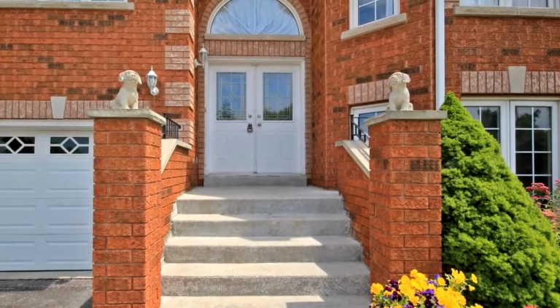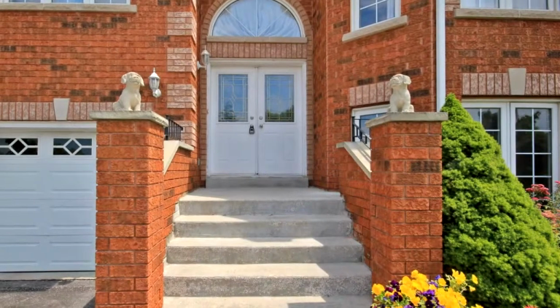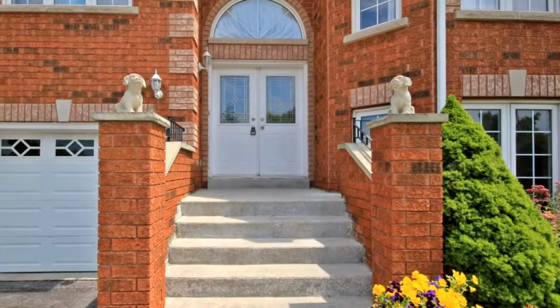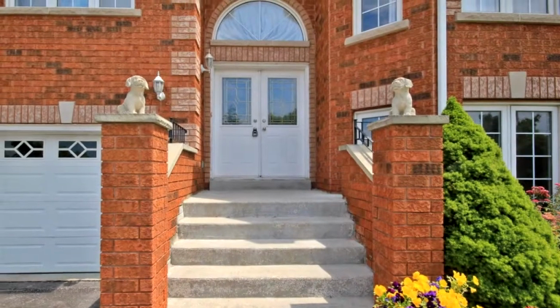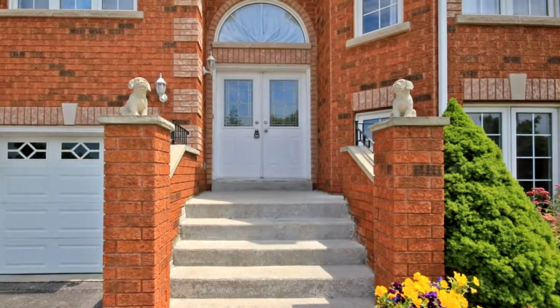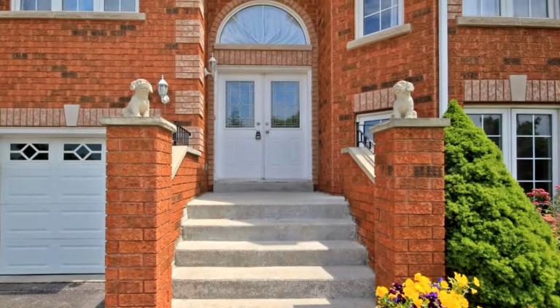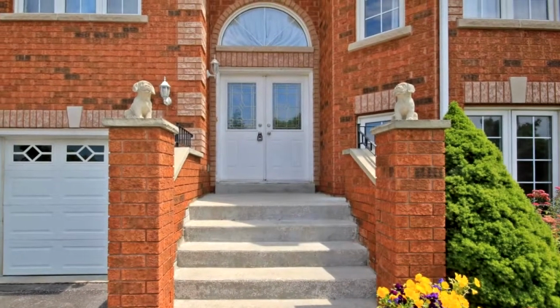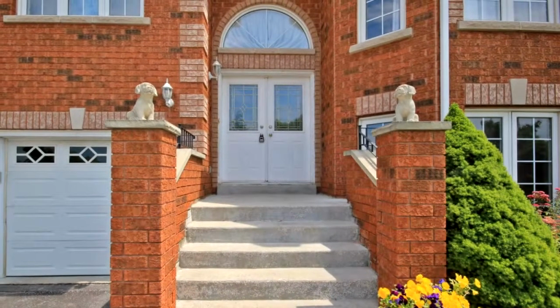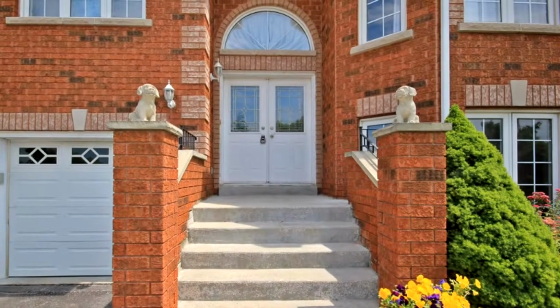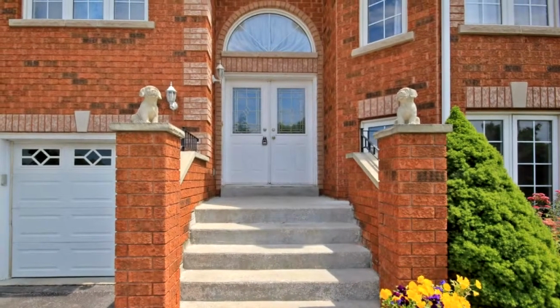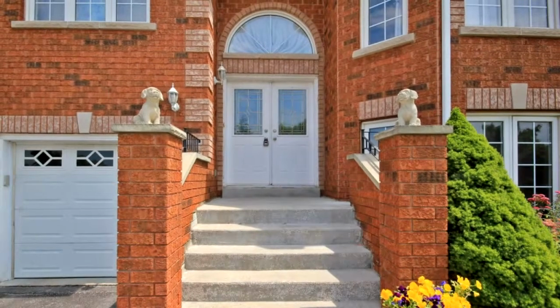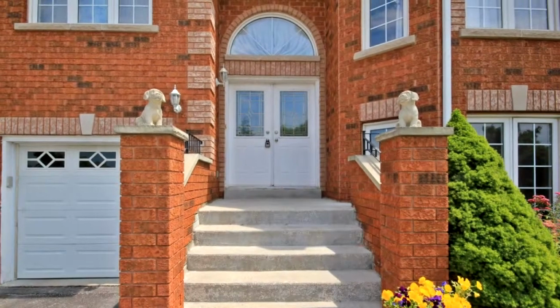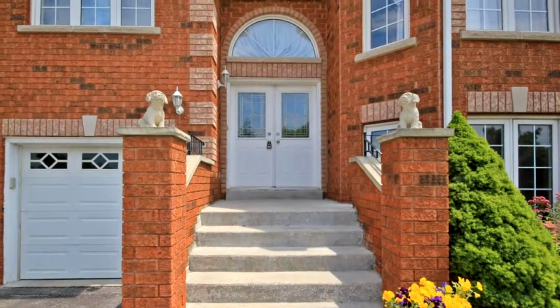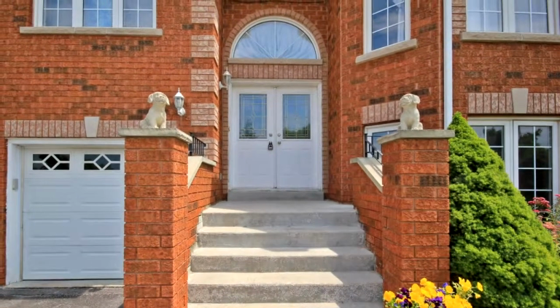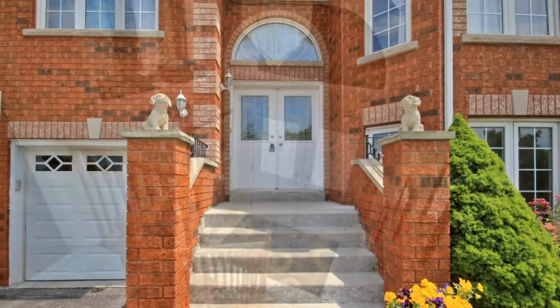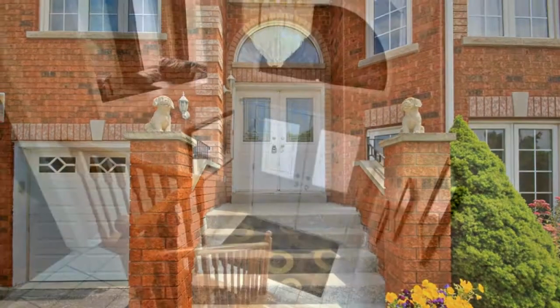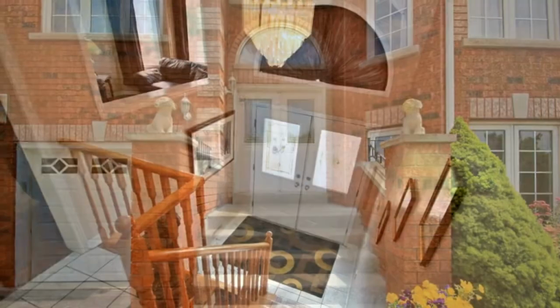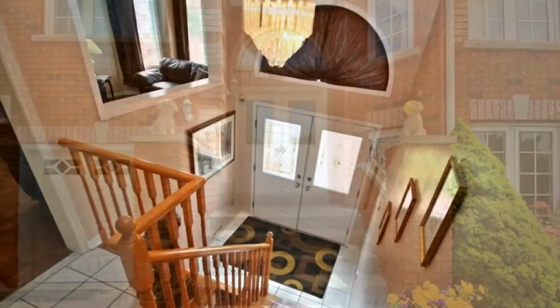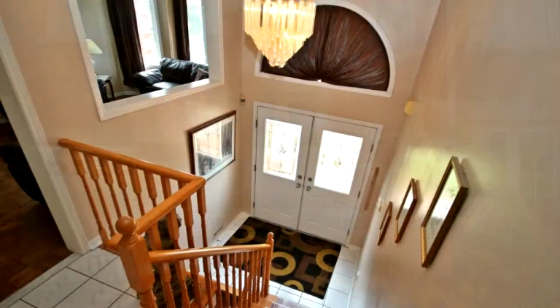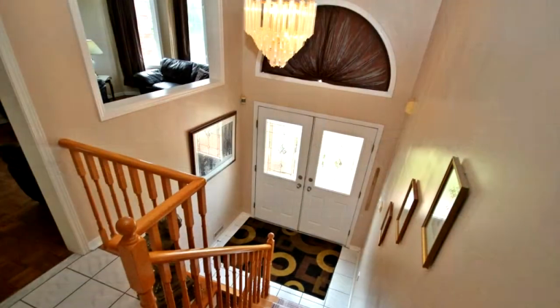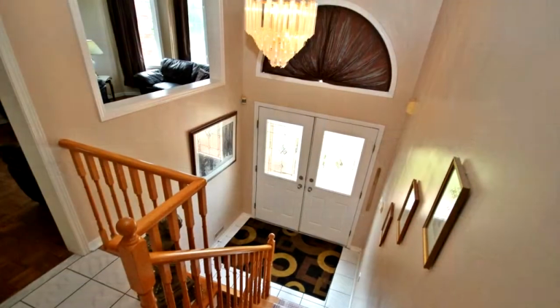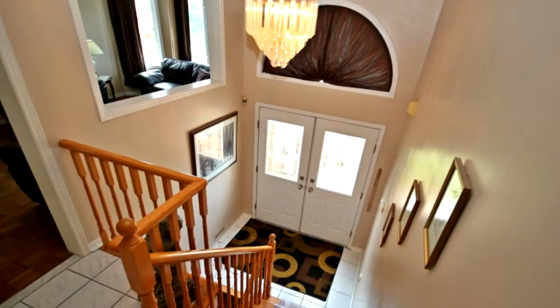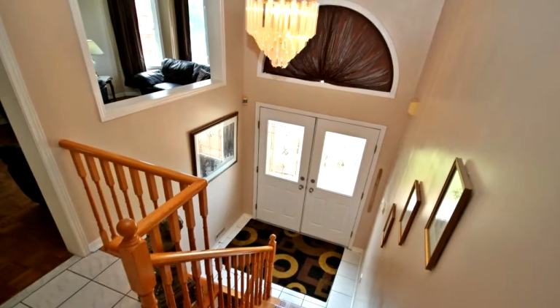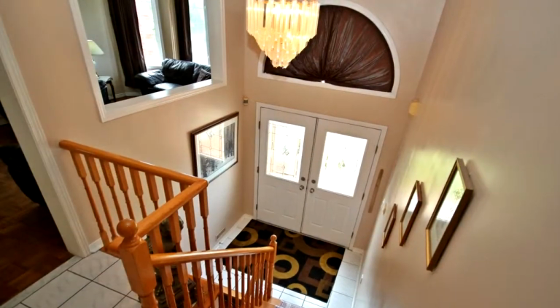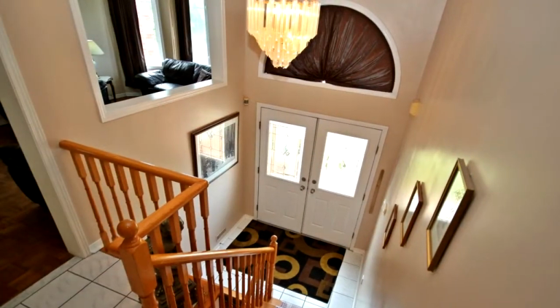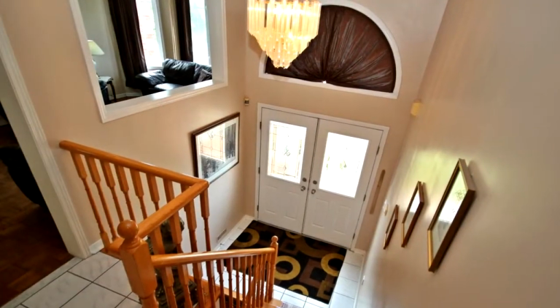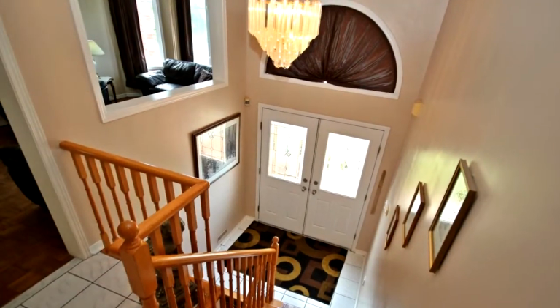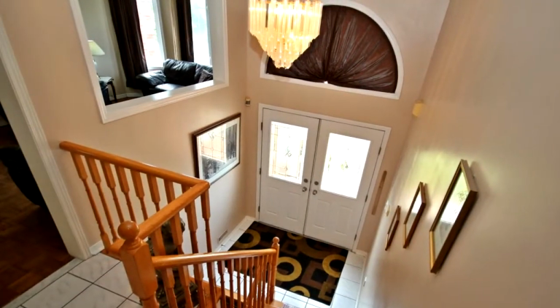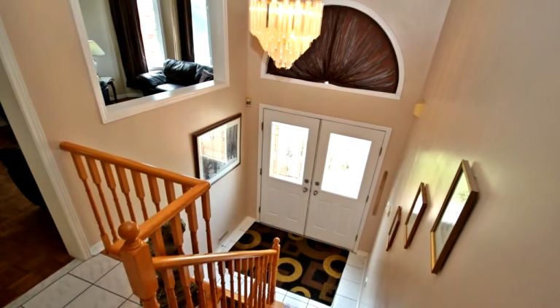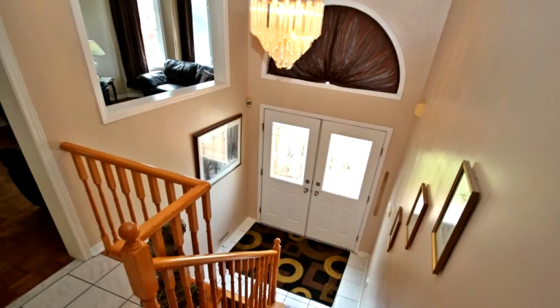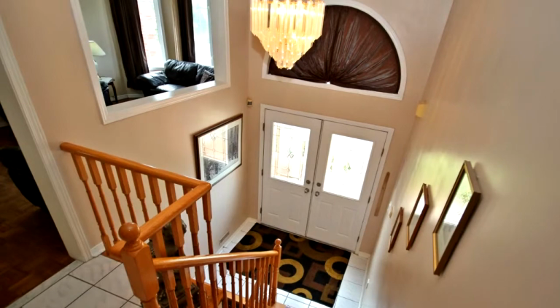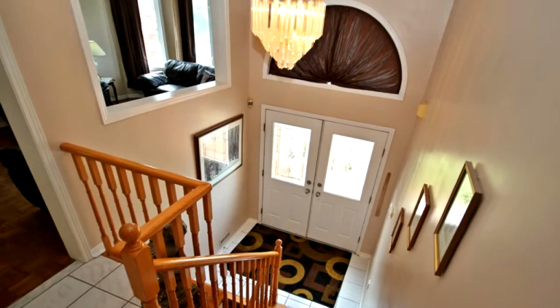Master bedroom with a walk-in closet and en-suite with bidet. Spacious kitchen with walk-out to large fenced yard.